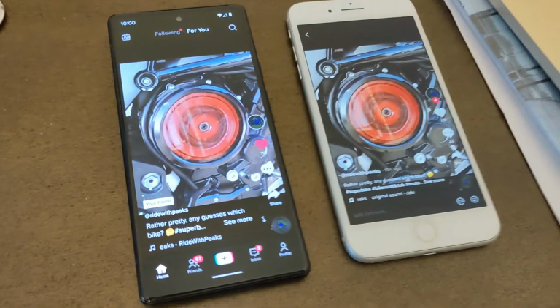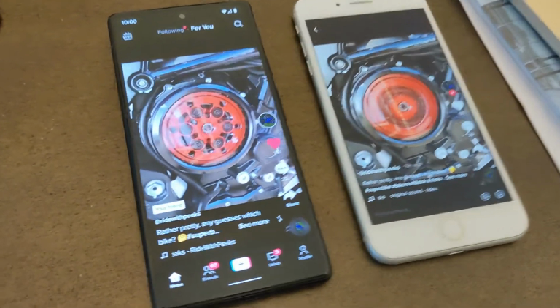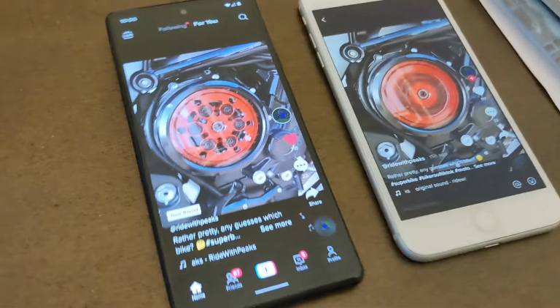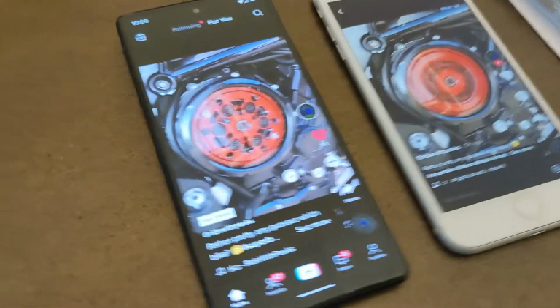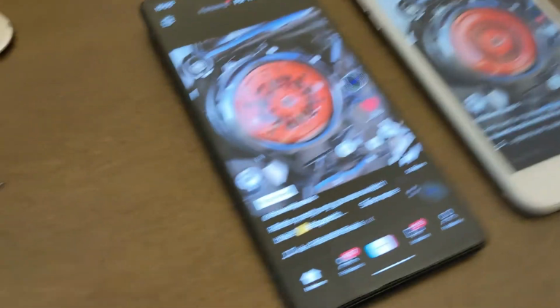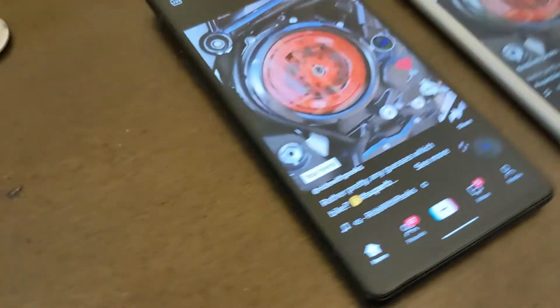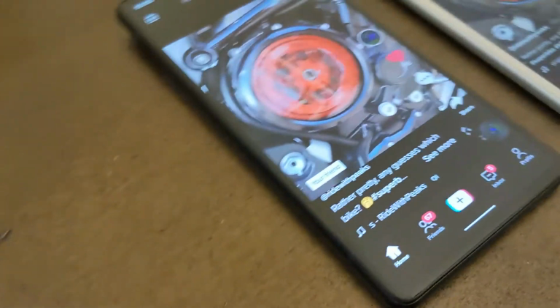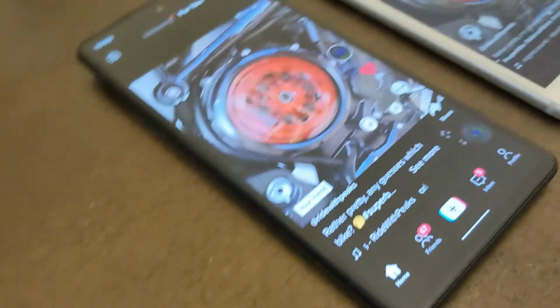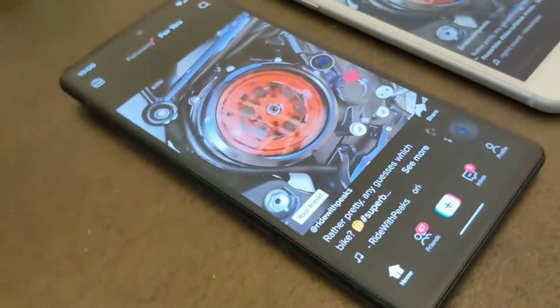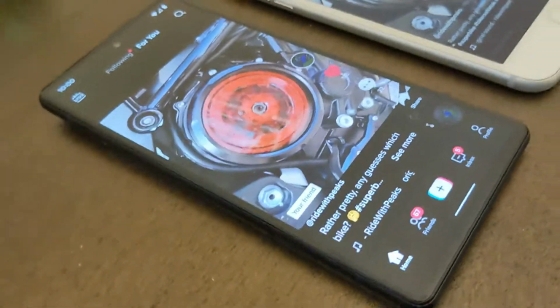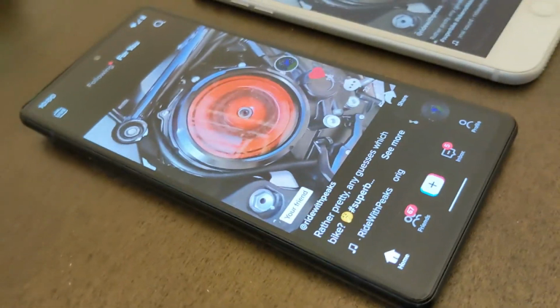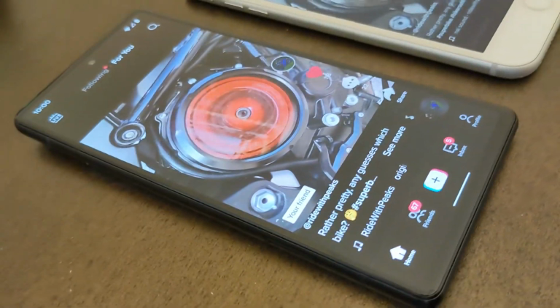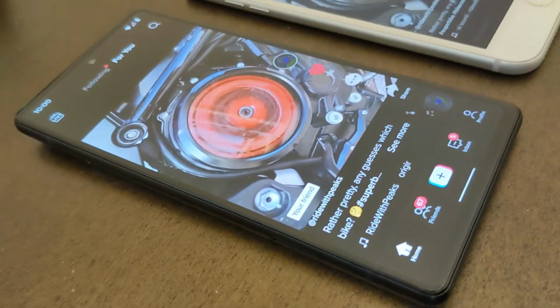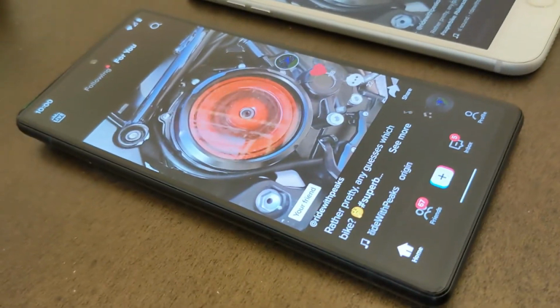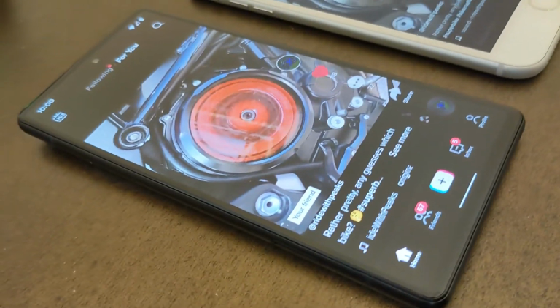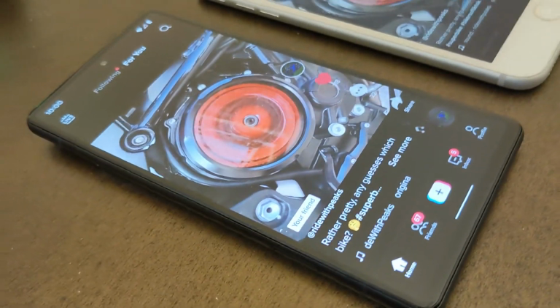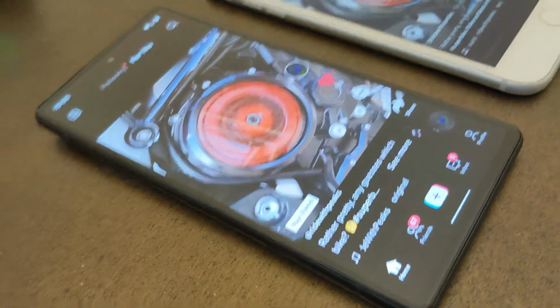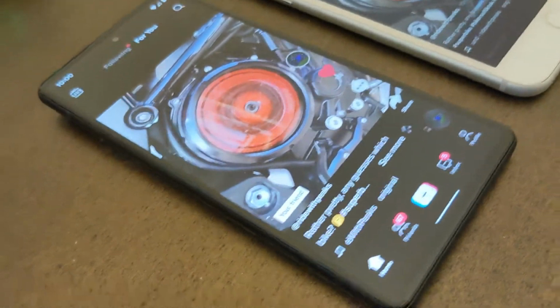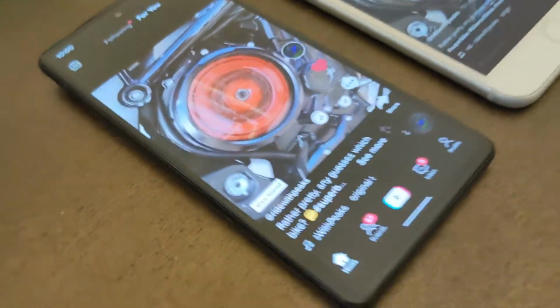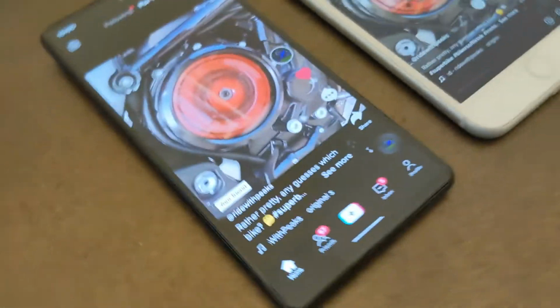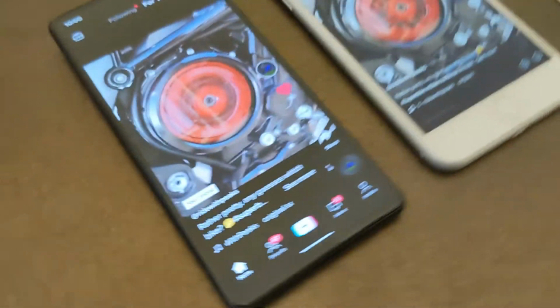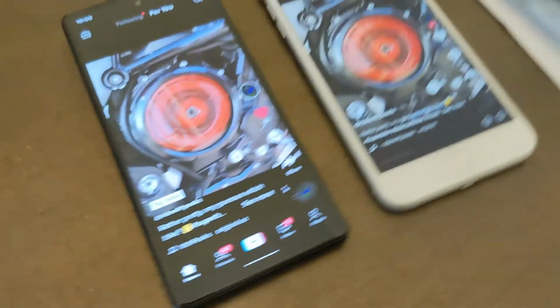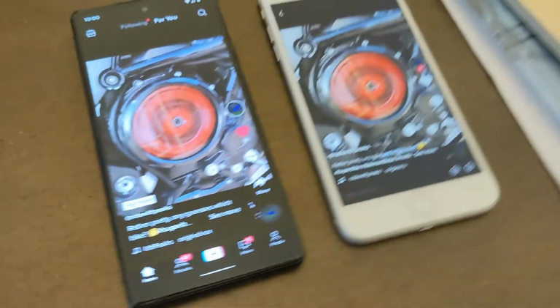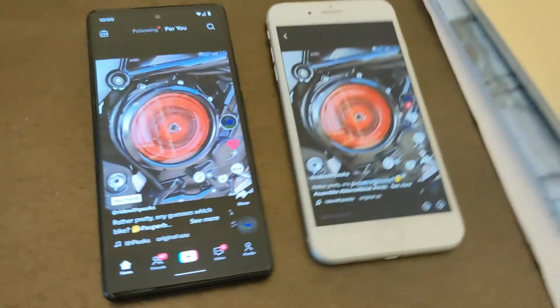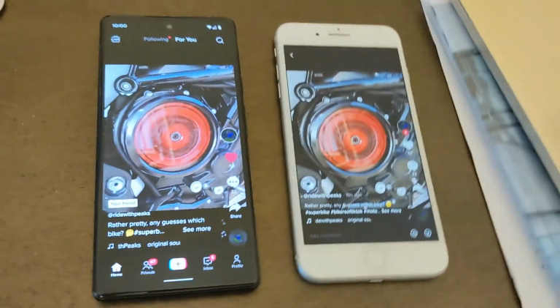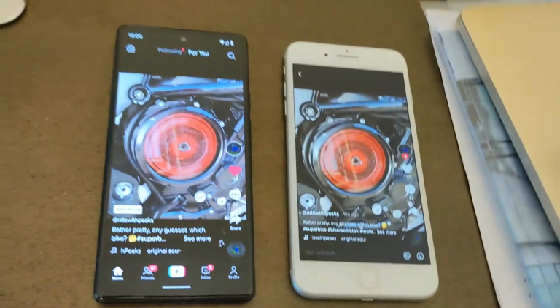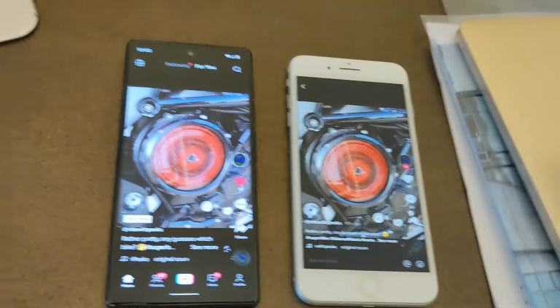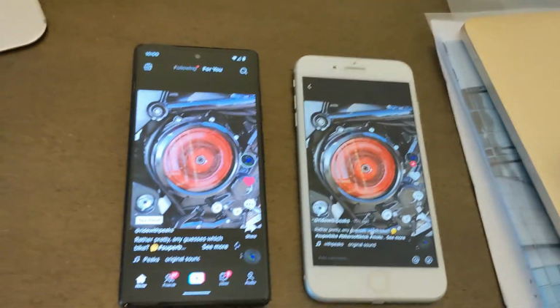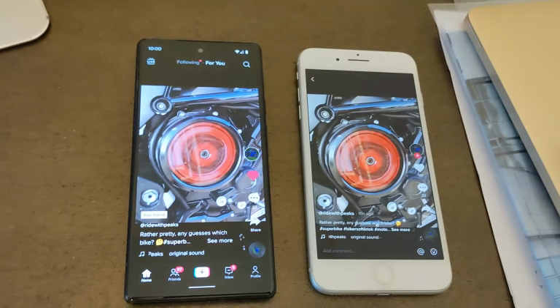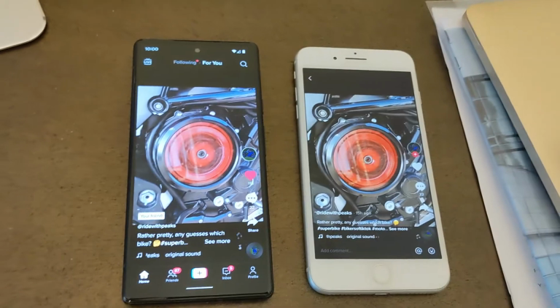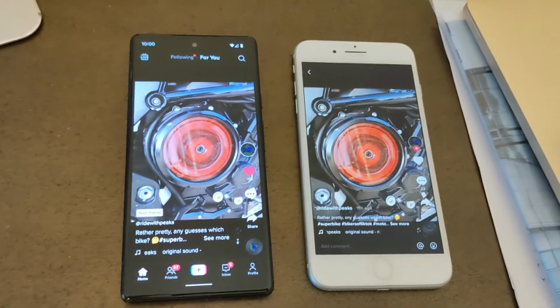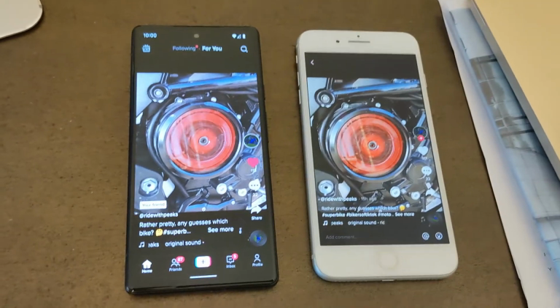I really love Google phones, but I can't live with this. This is not good.